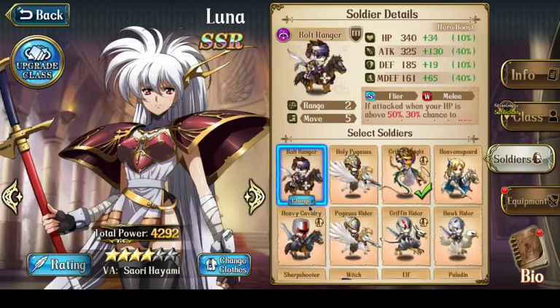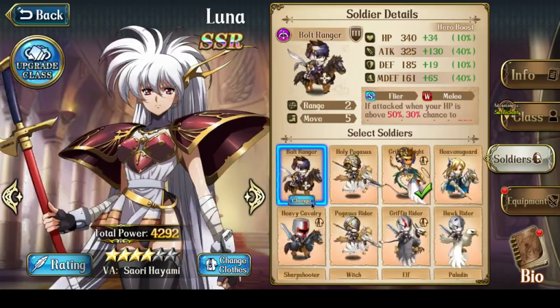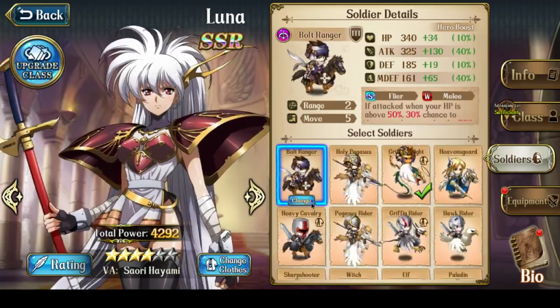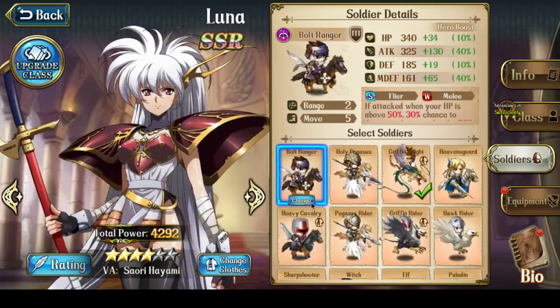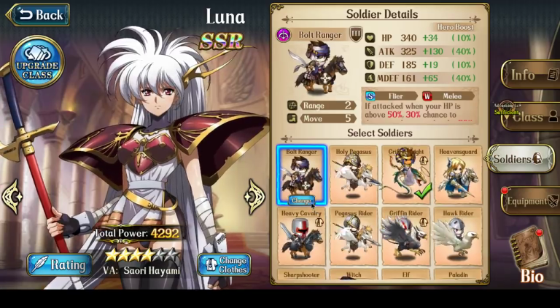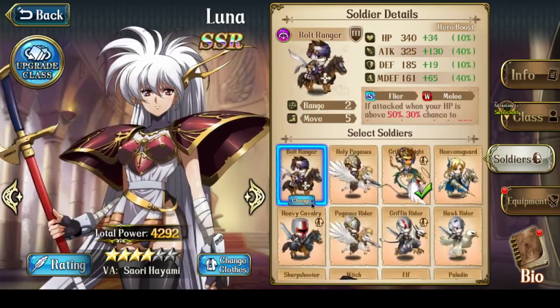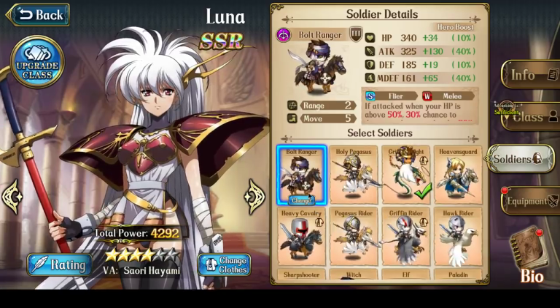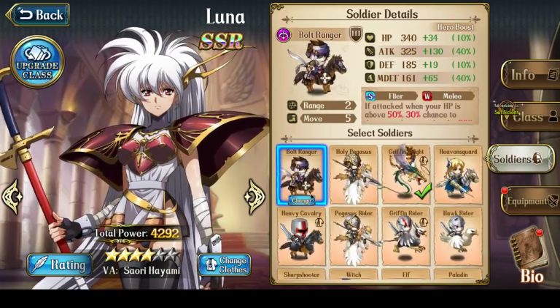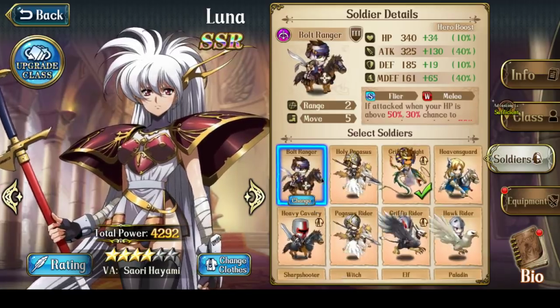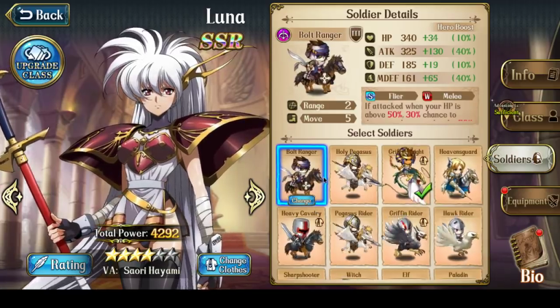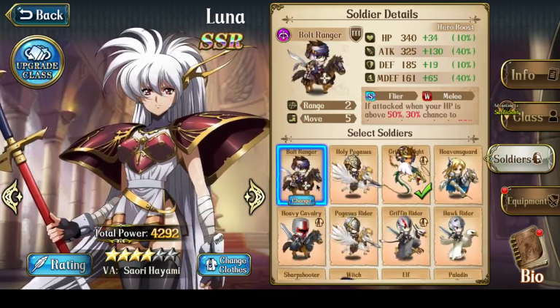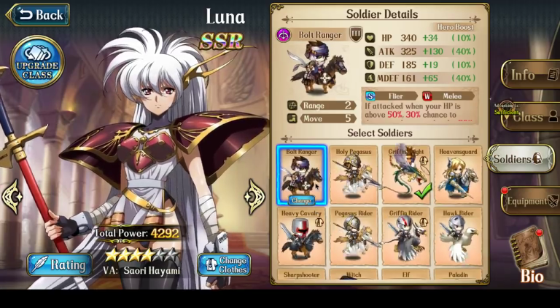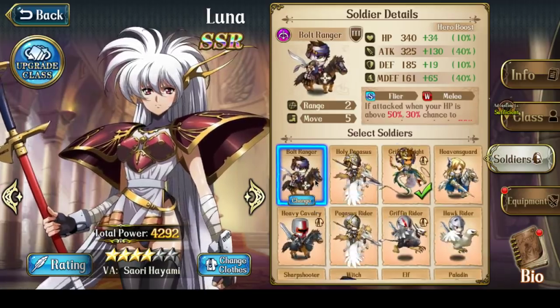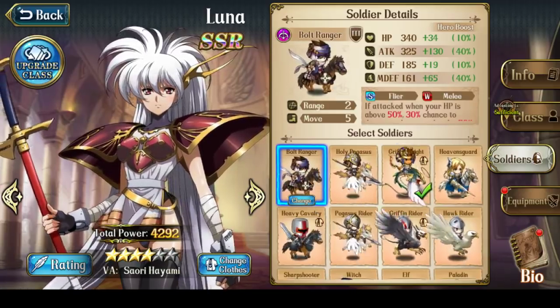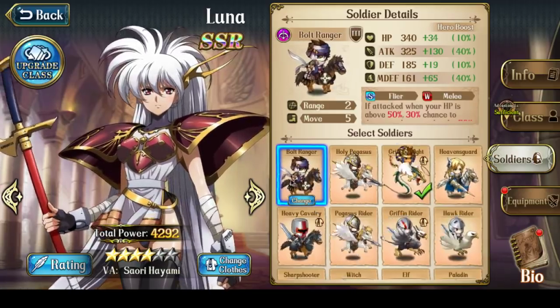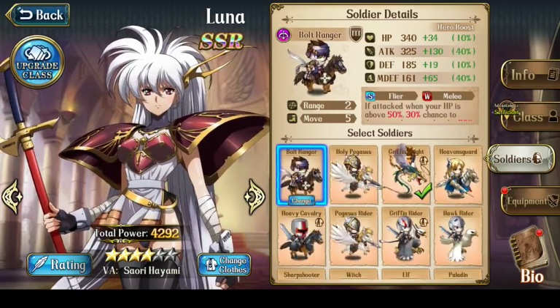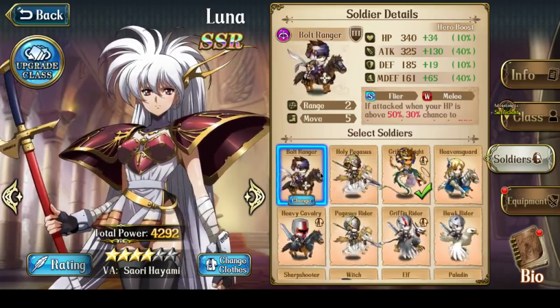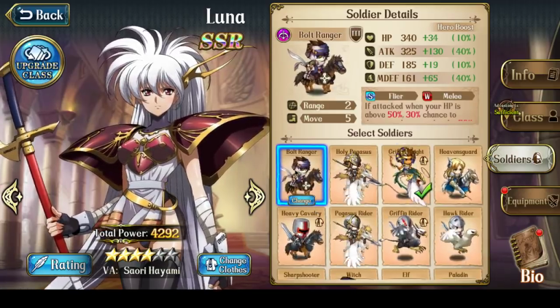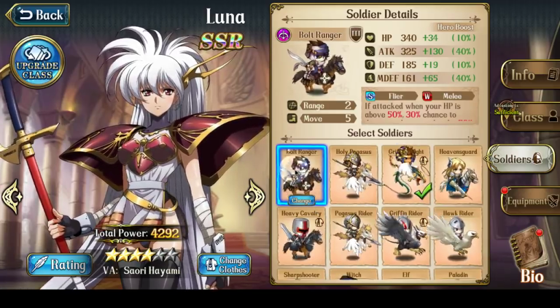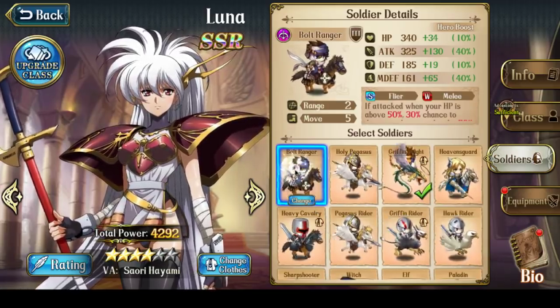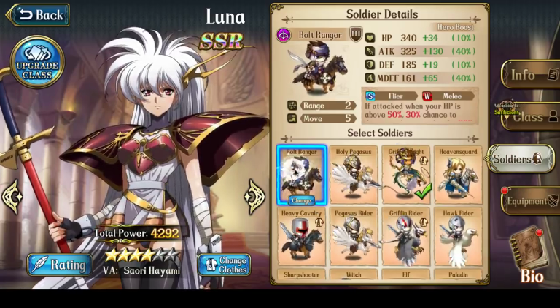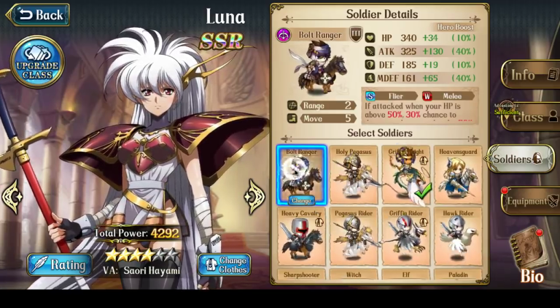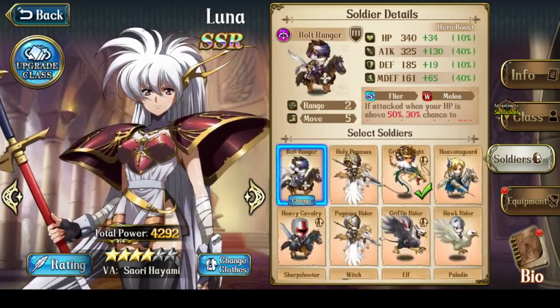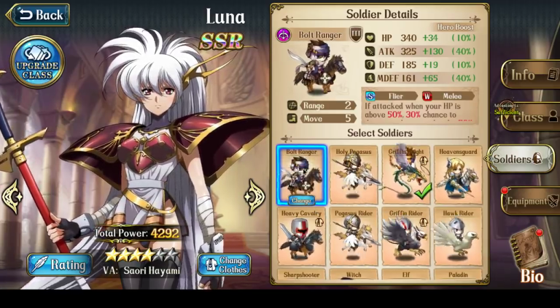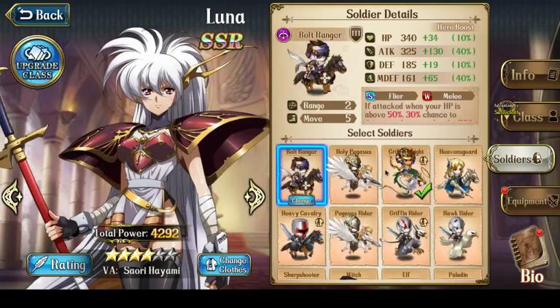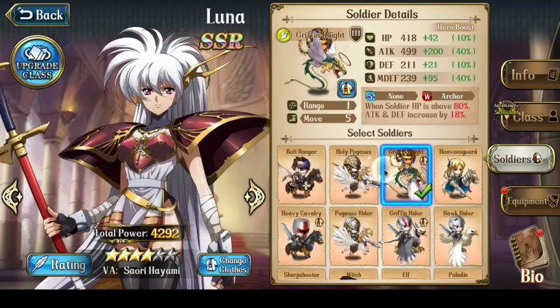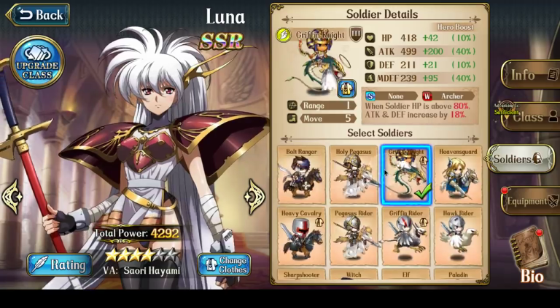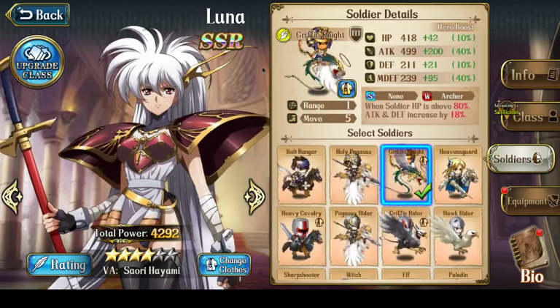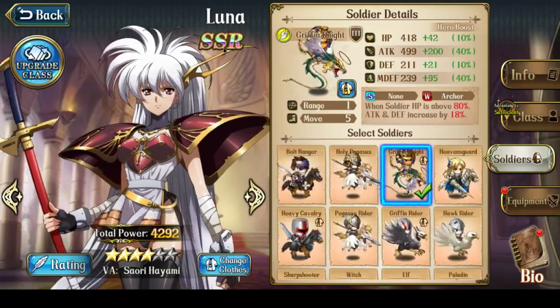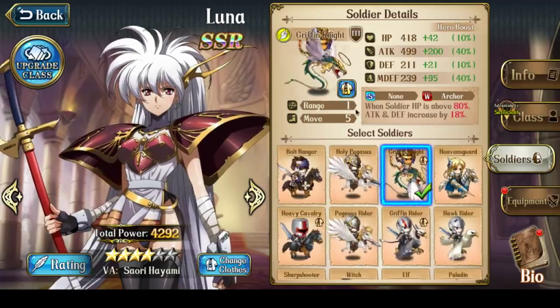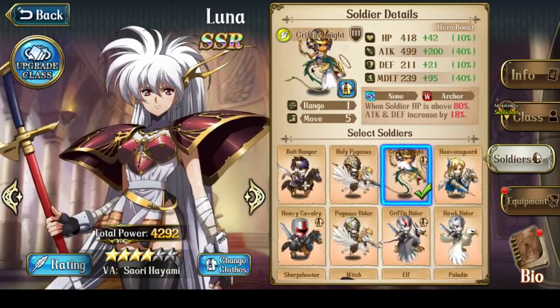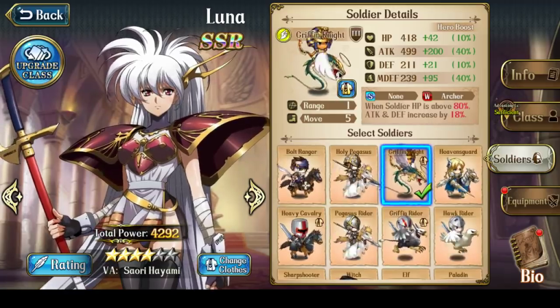So summed up, Luna's best two units are Bolt Rangers and Griffin Knights.